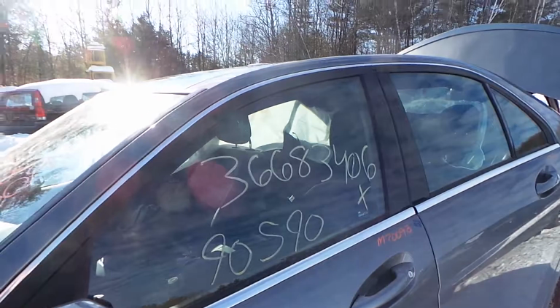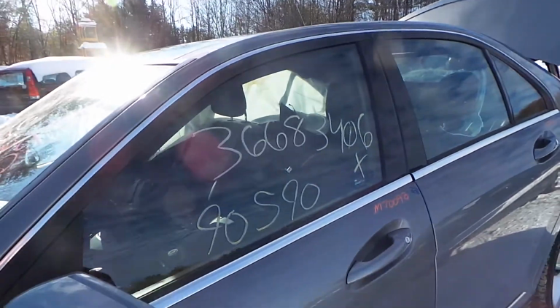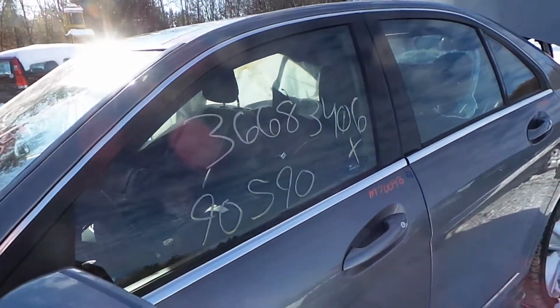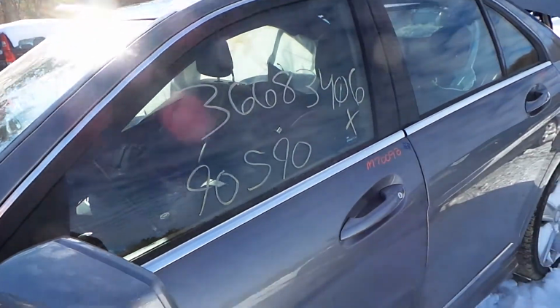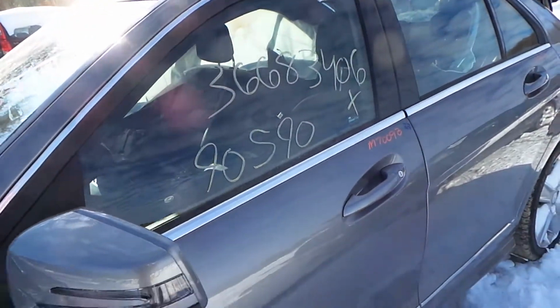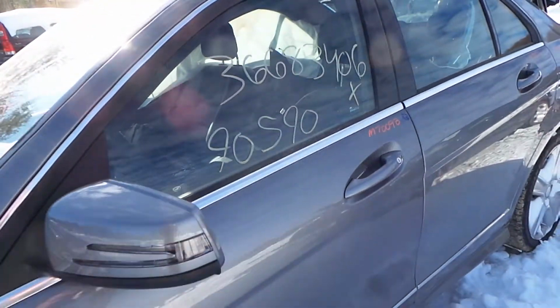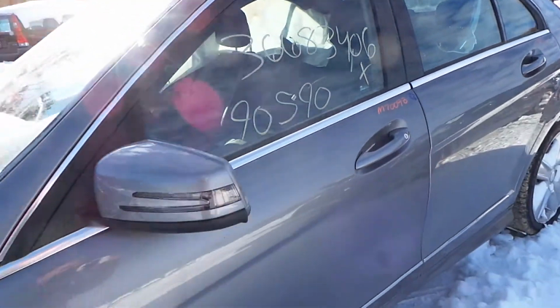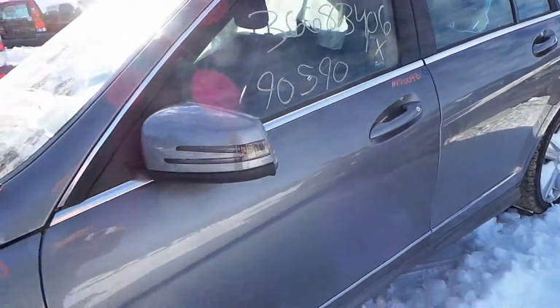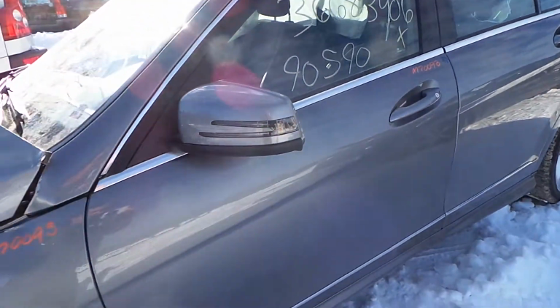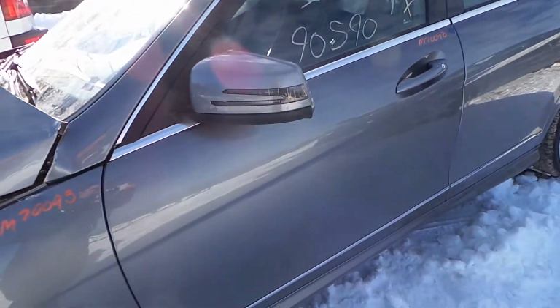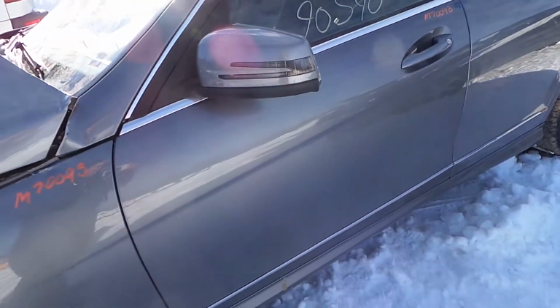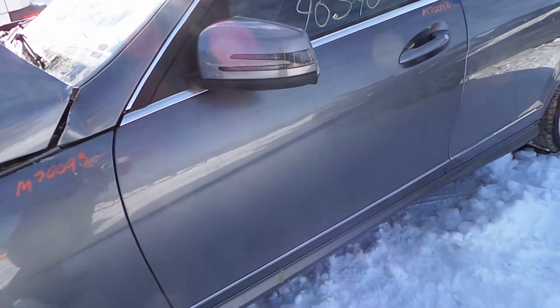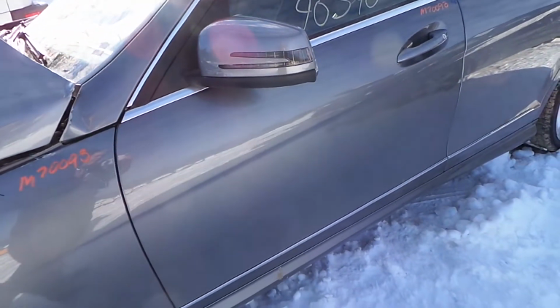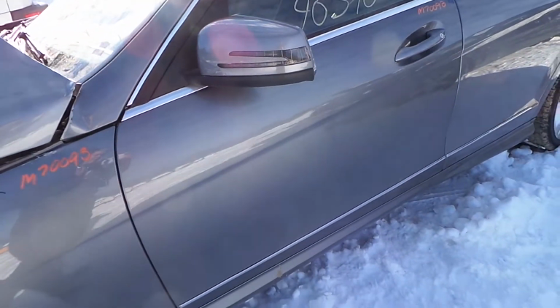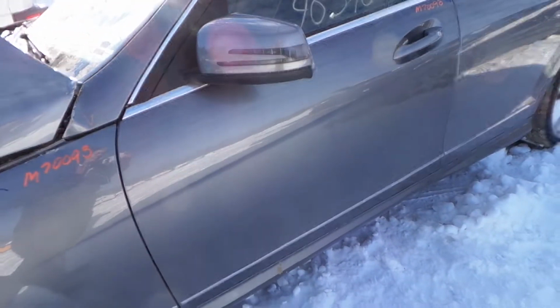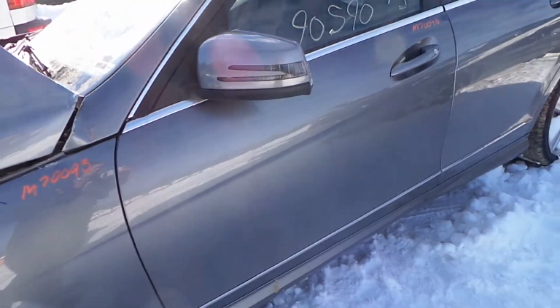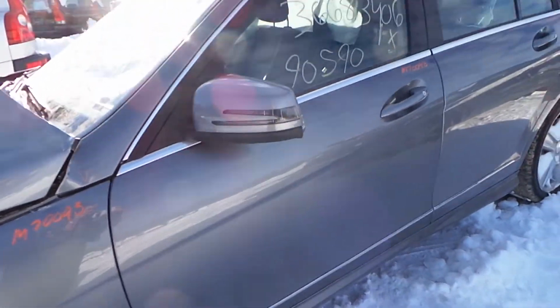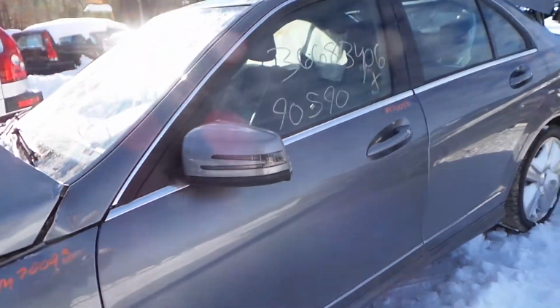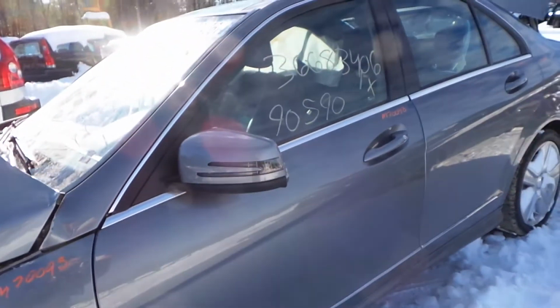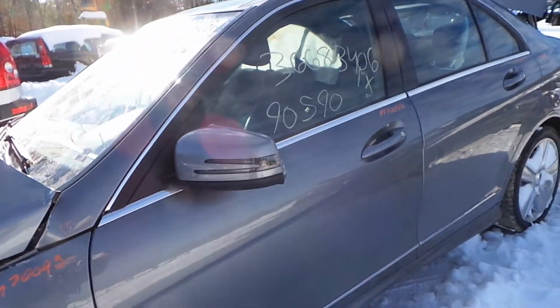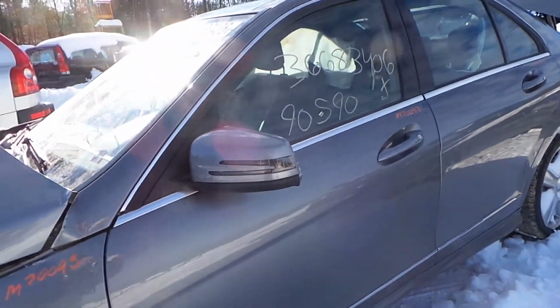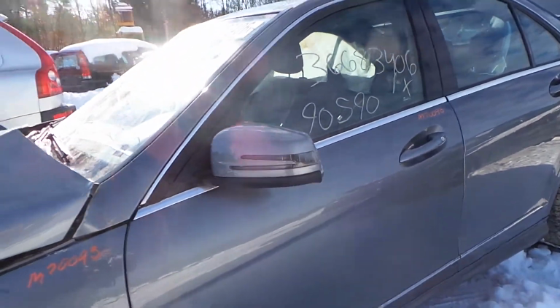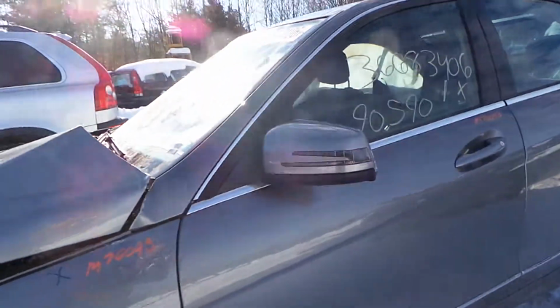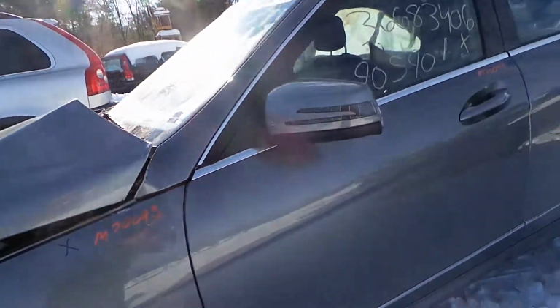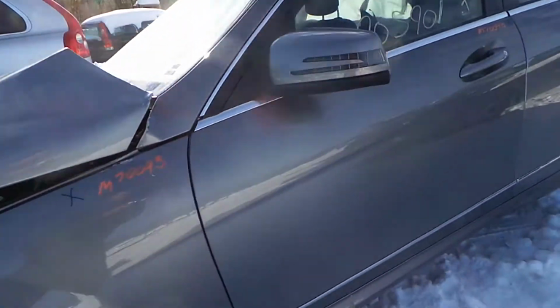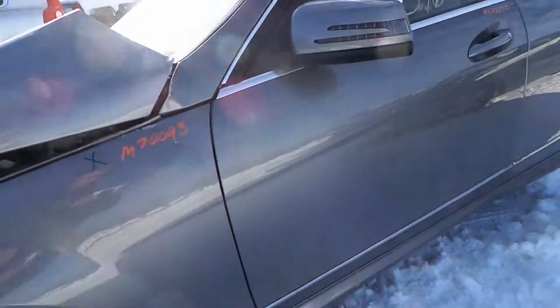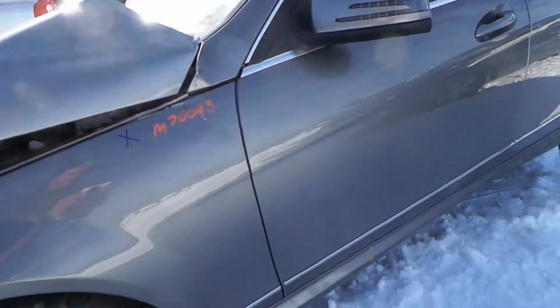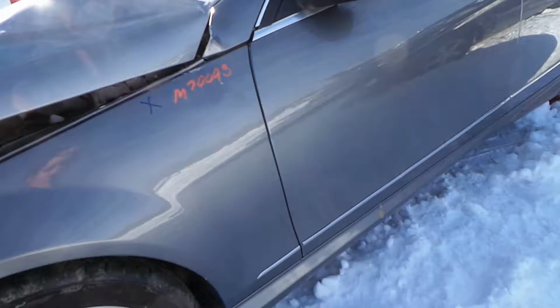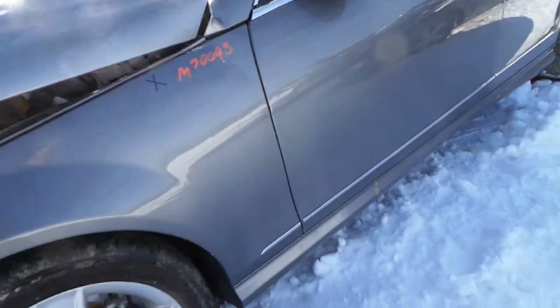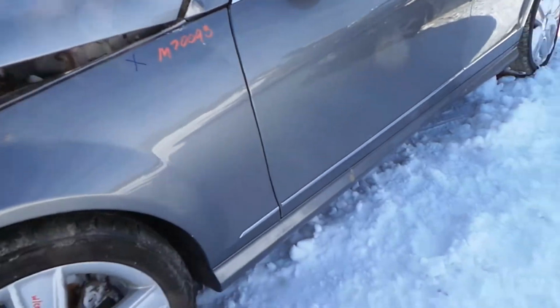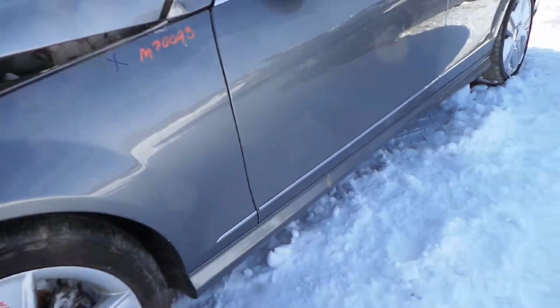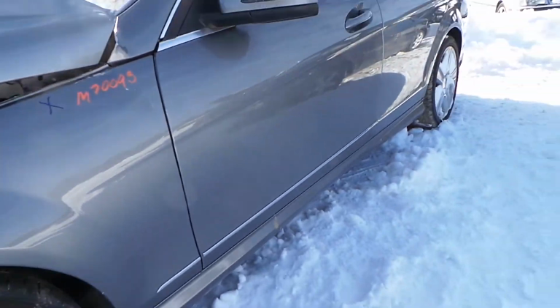The driver side door has a couple of small parking lot pings, but it's in really great shape. We also have a good rocker molding.